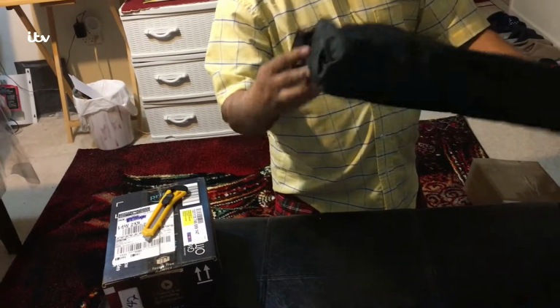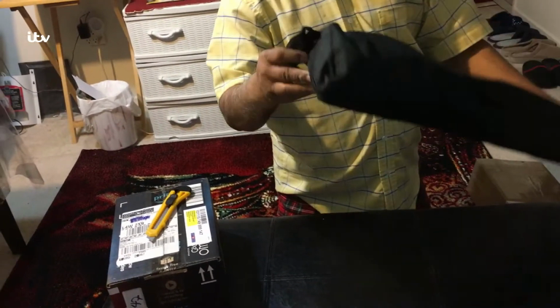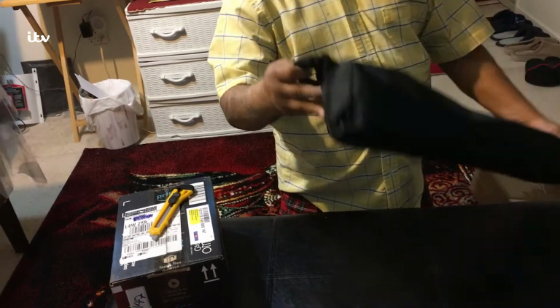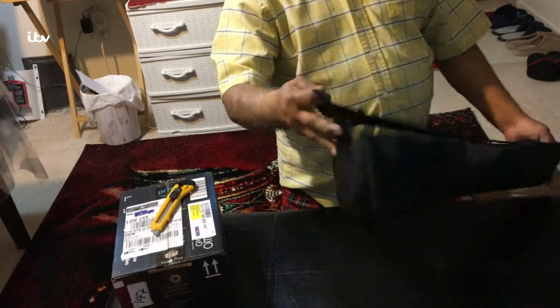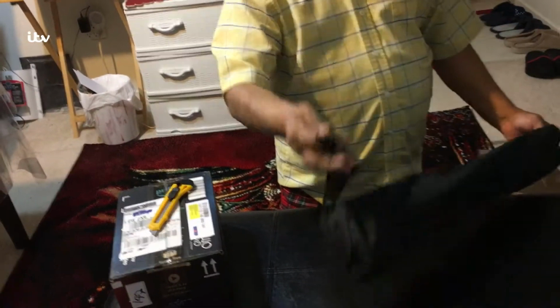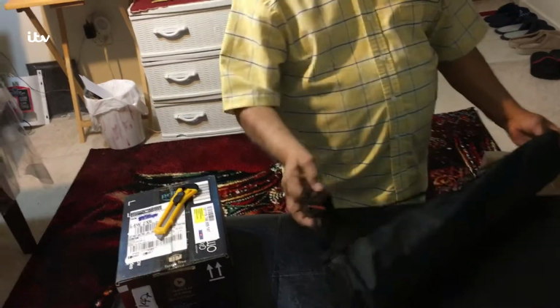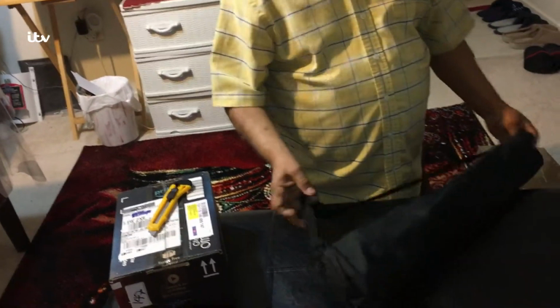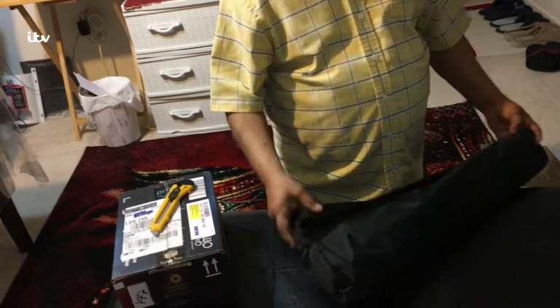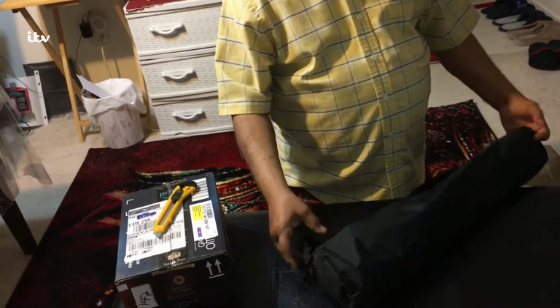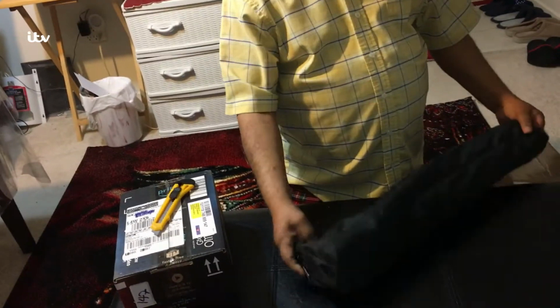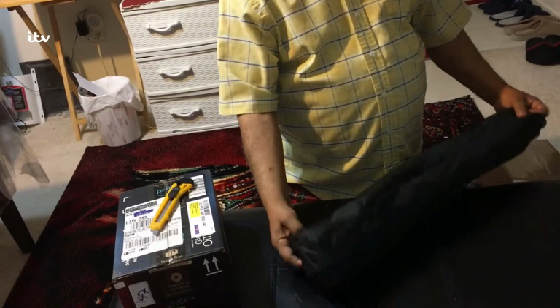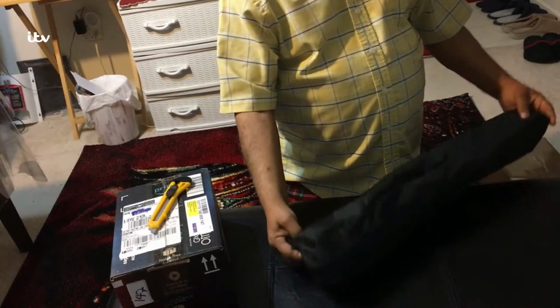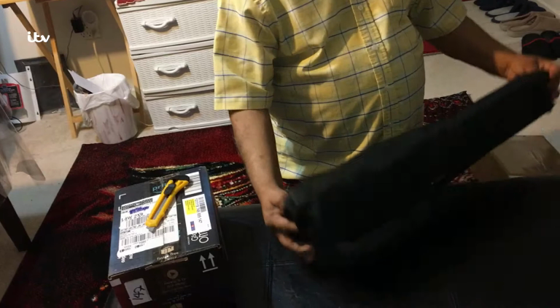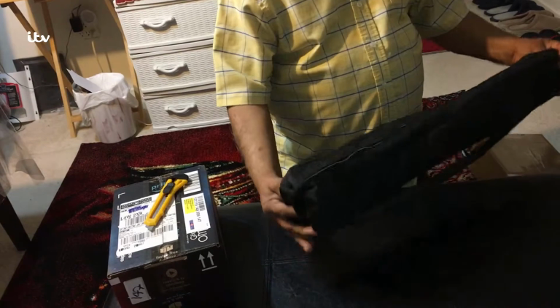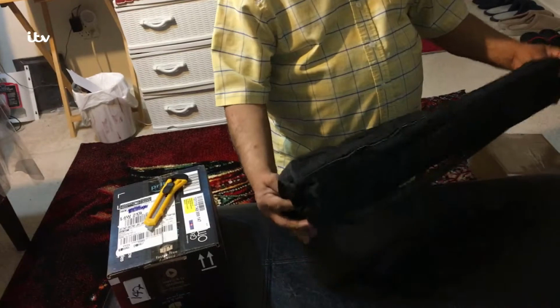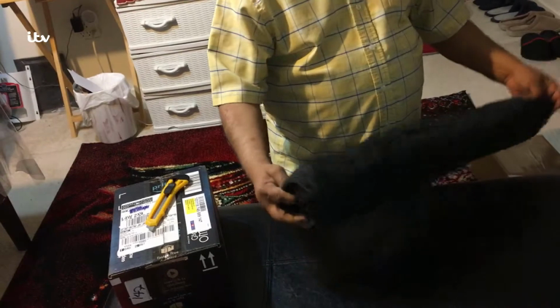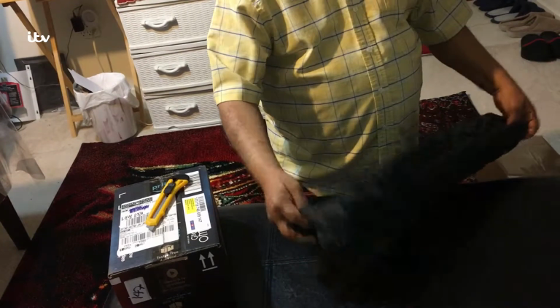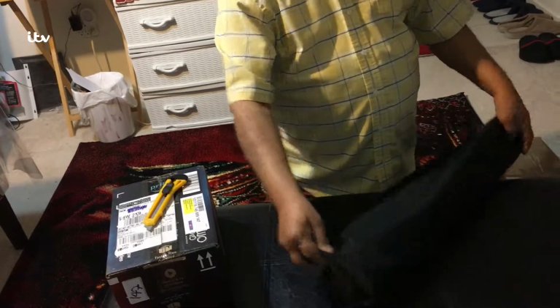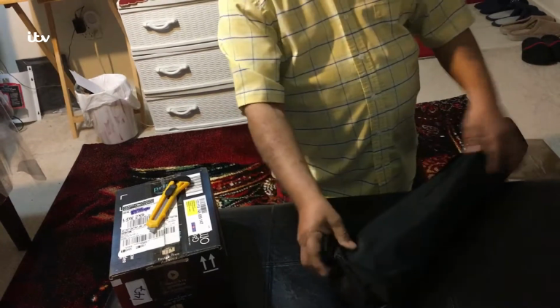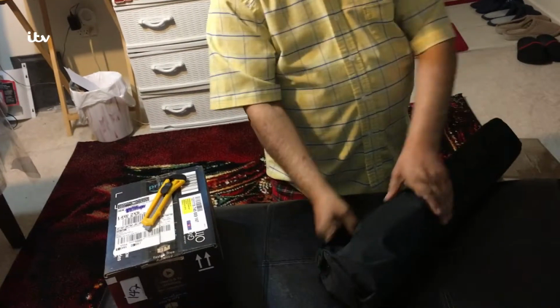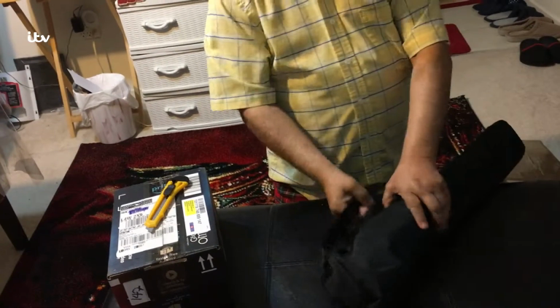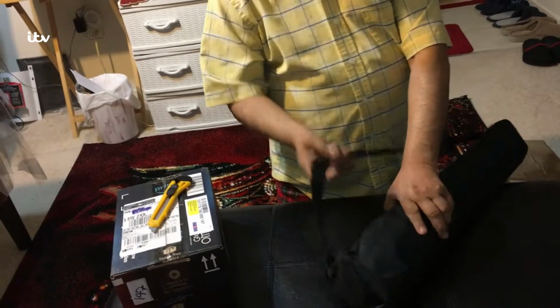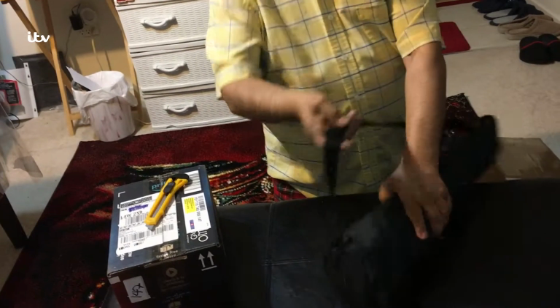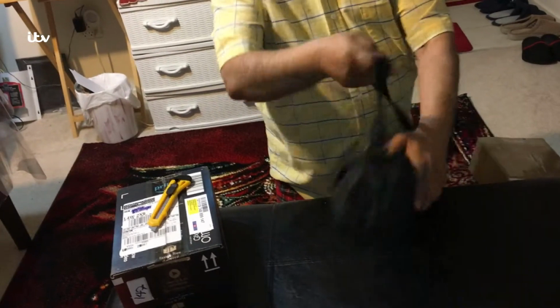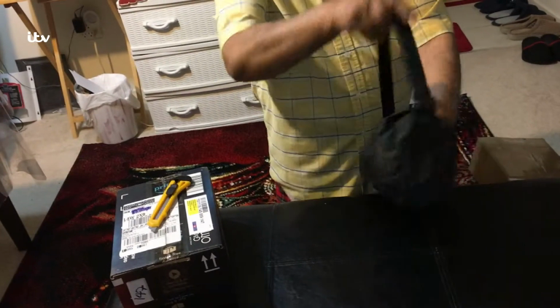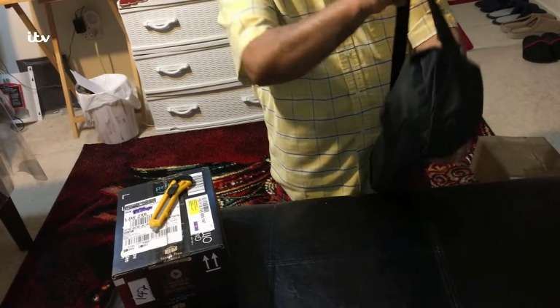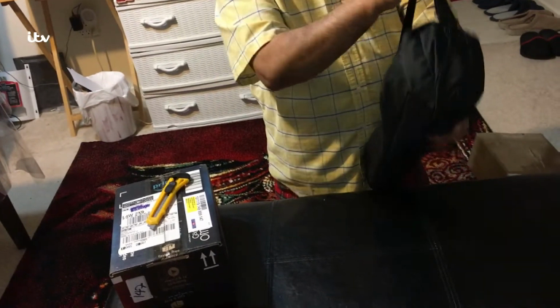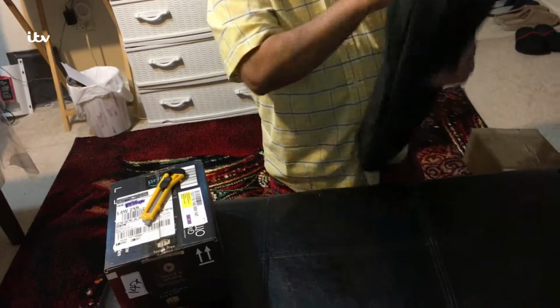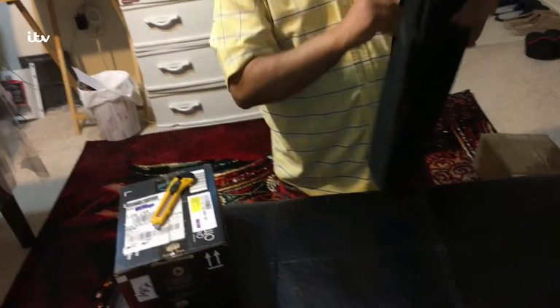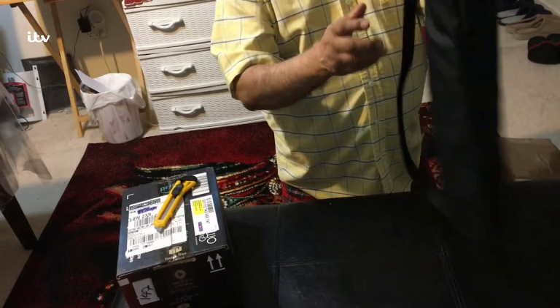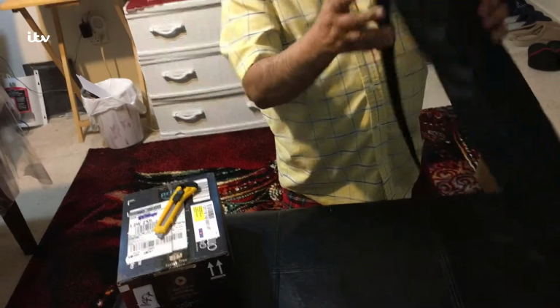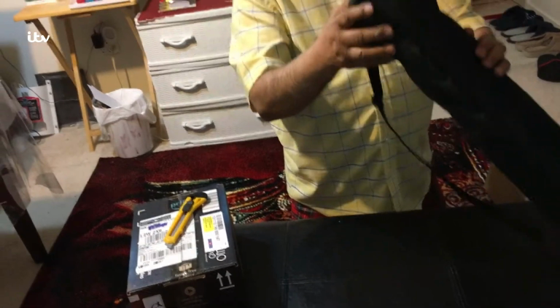There is a nice carrying case or bag included.